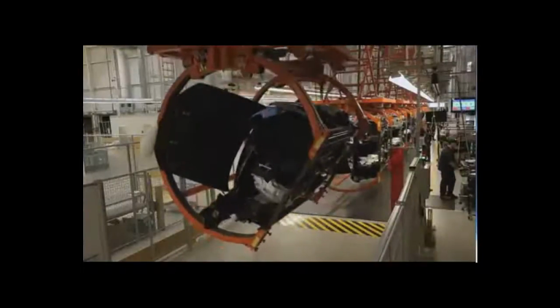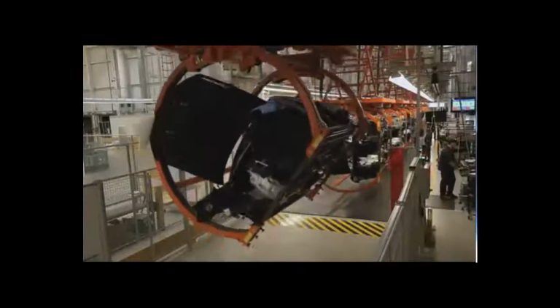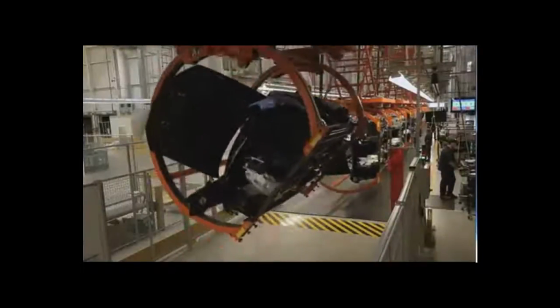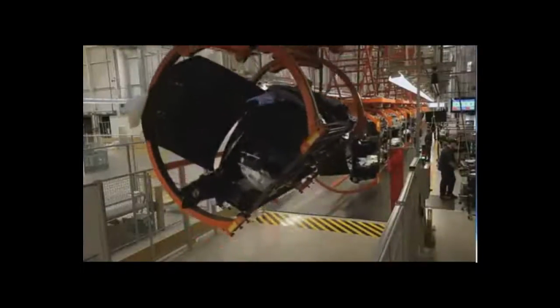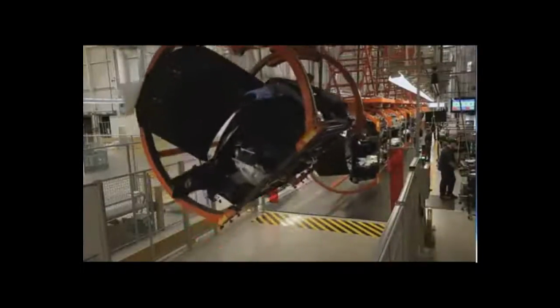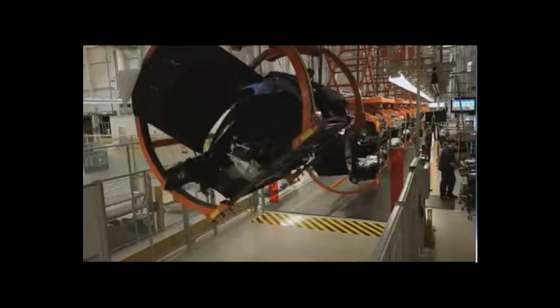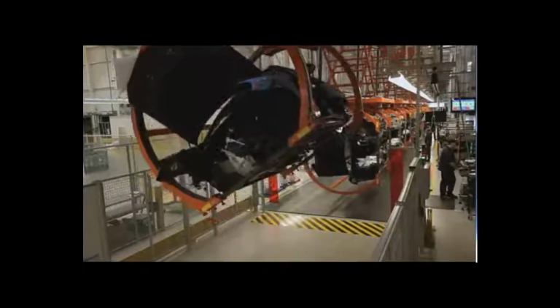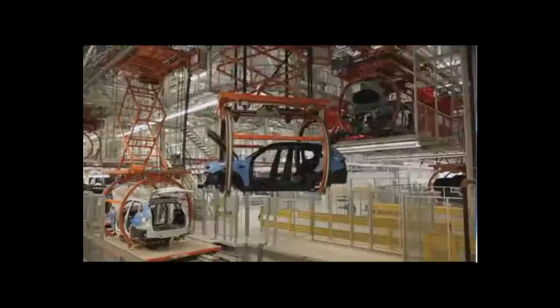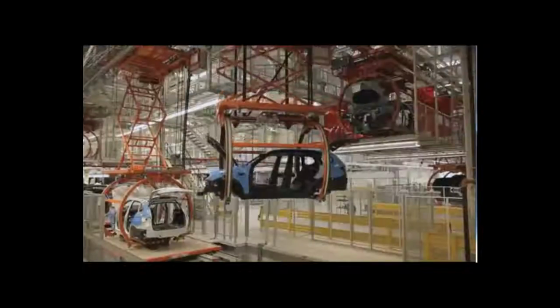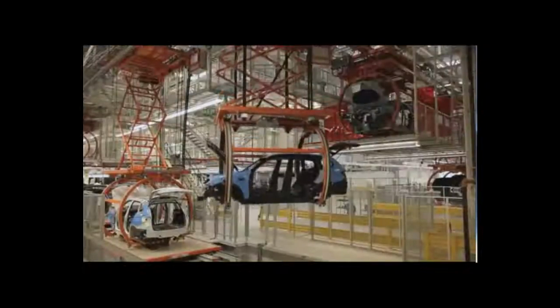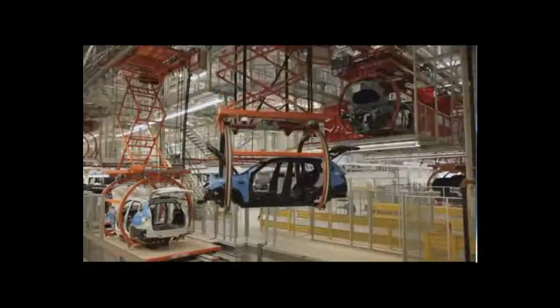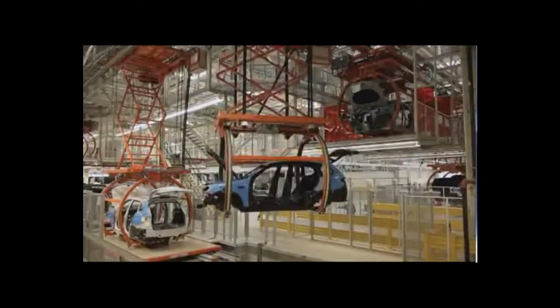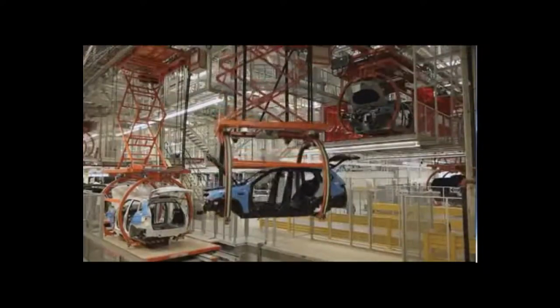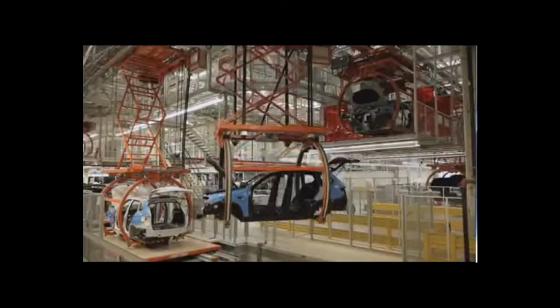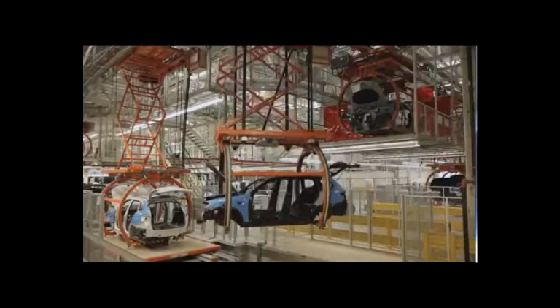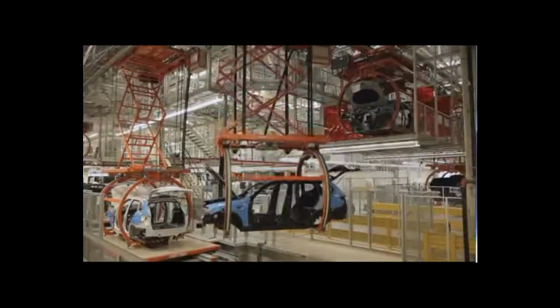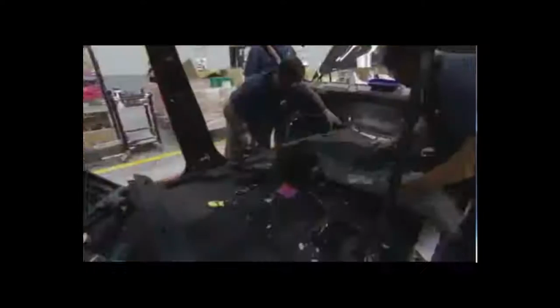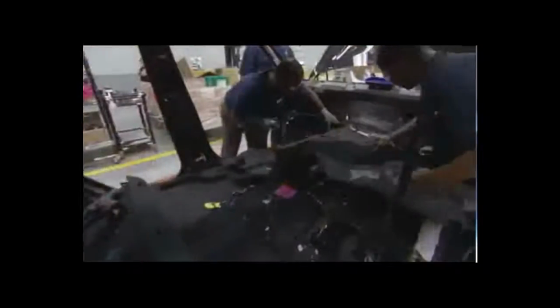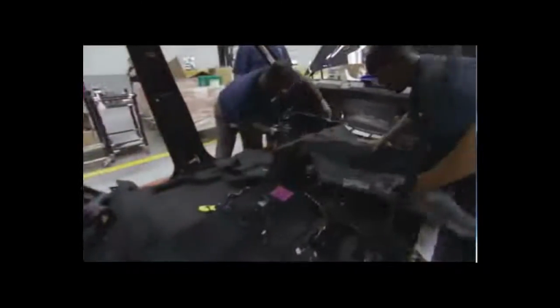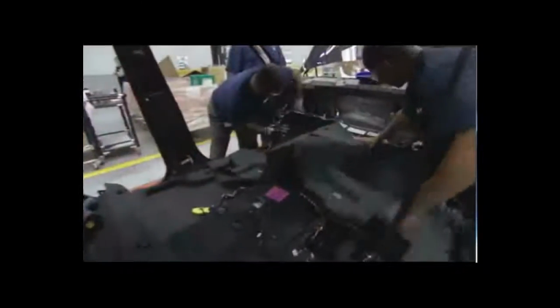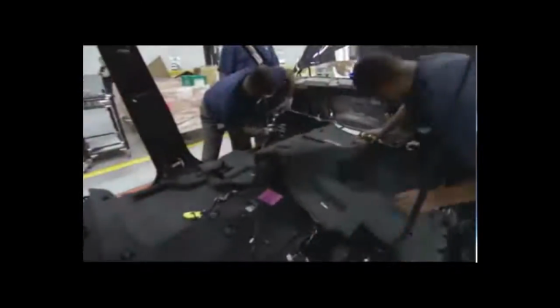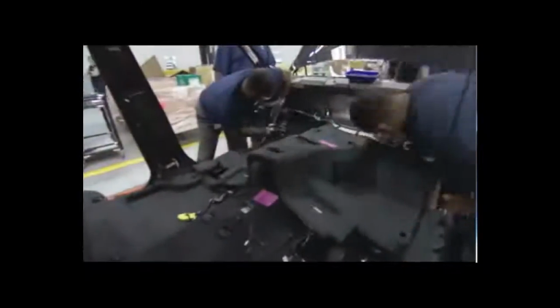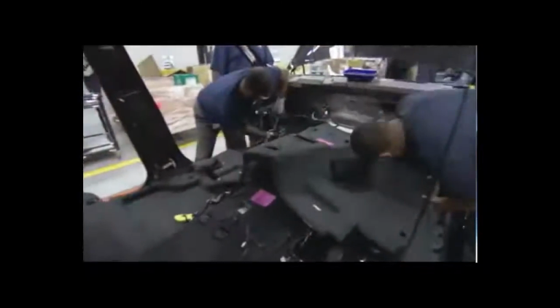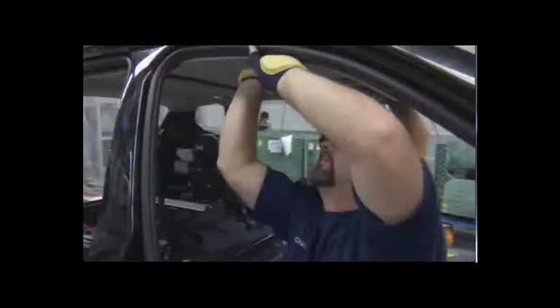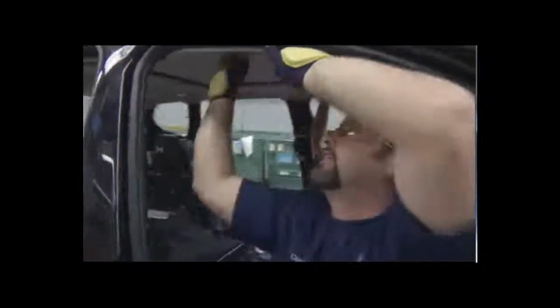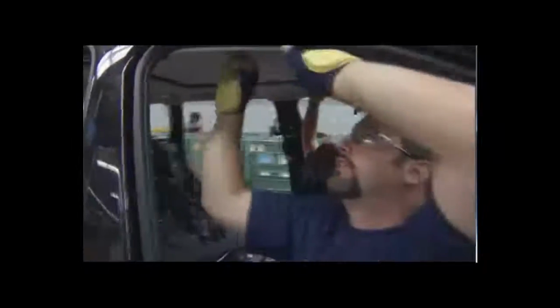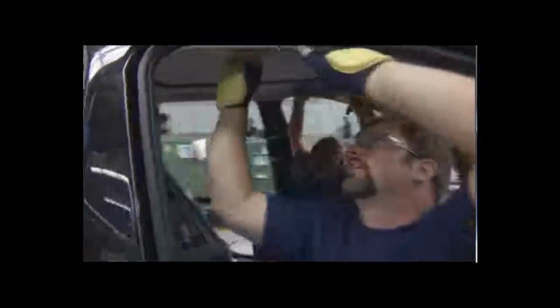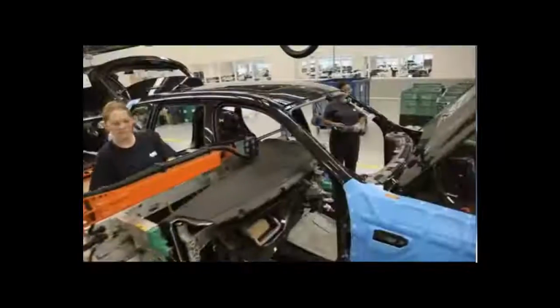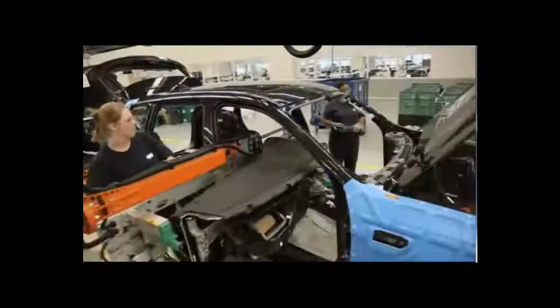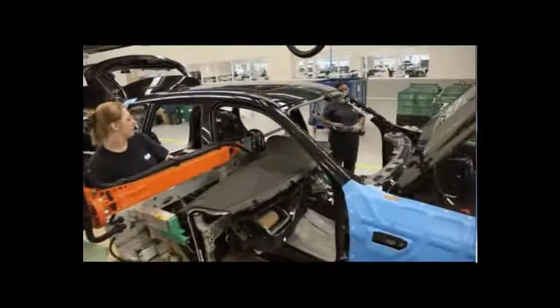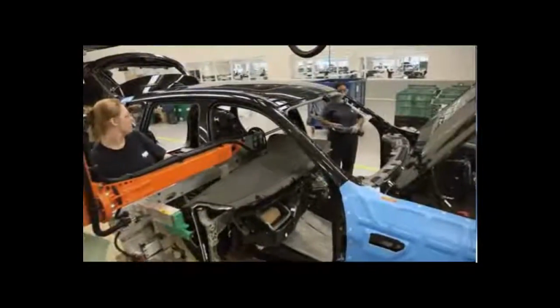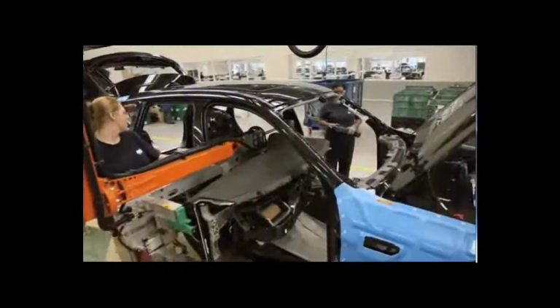After tilt, your X3 returns to the skid conveyor and the carpeting, headliner, and dashboard are installed.